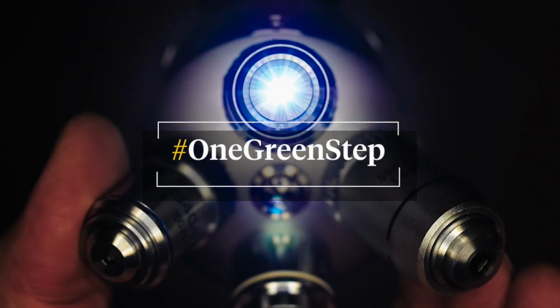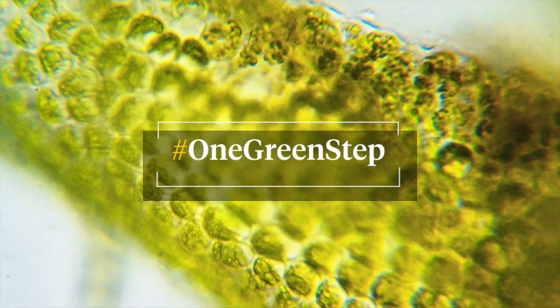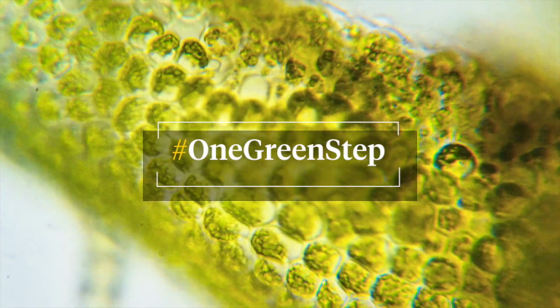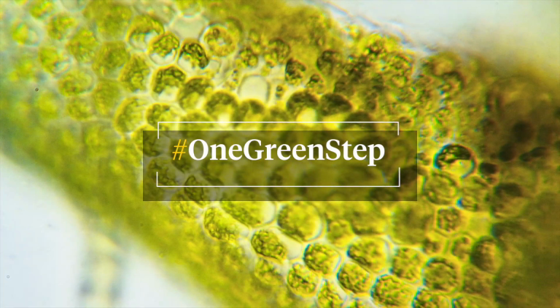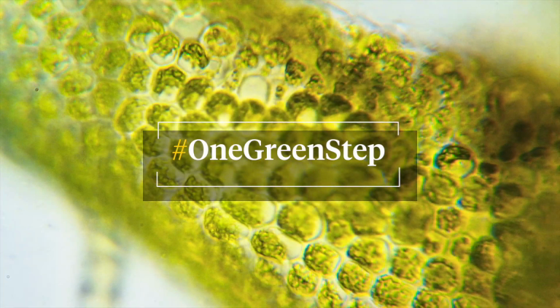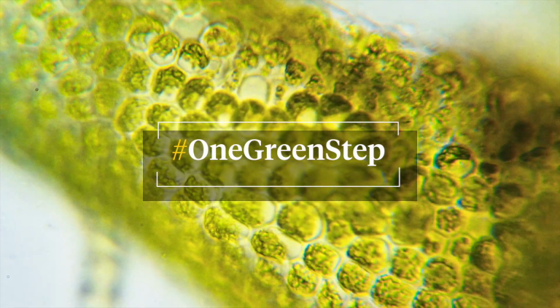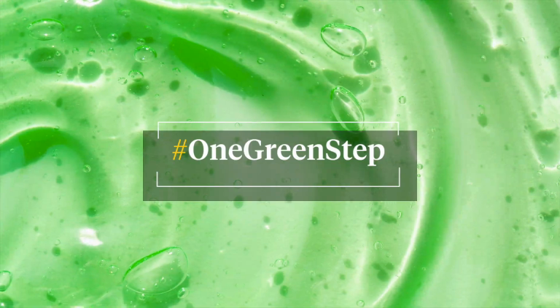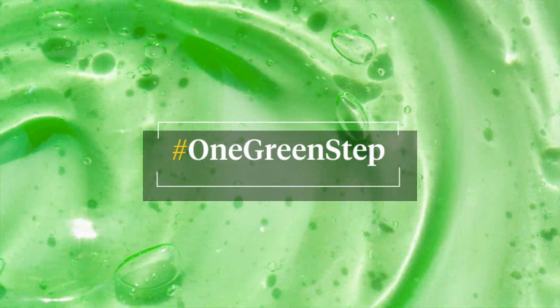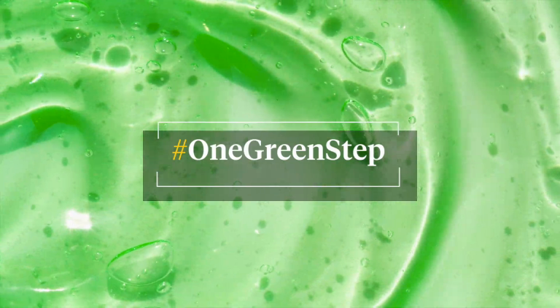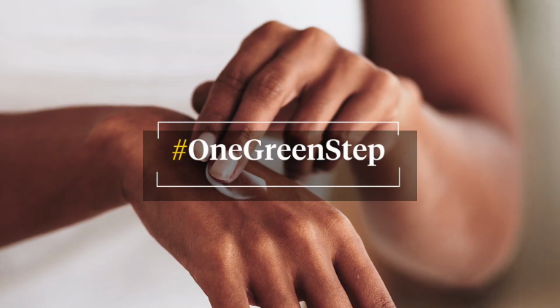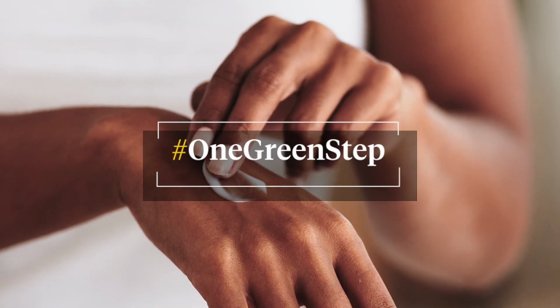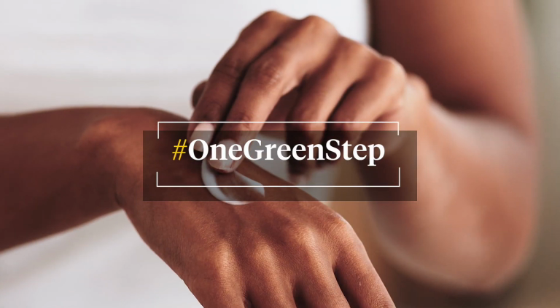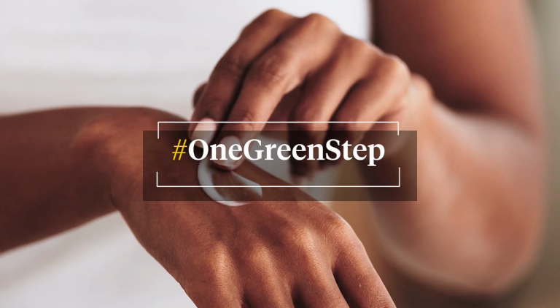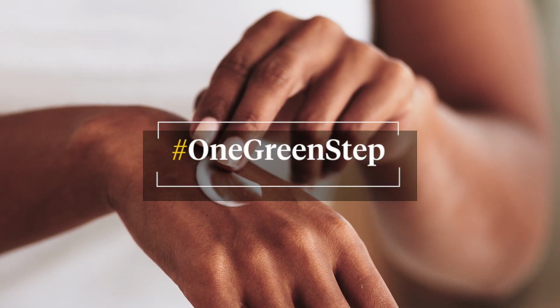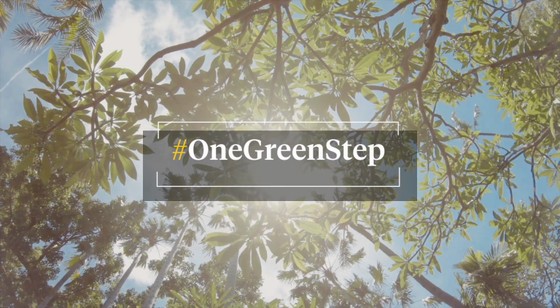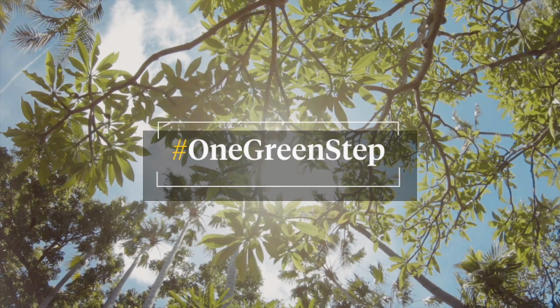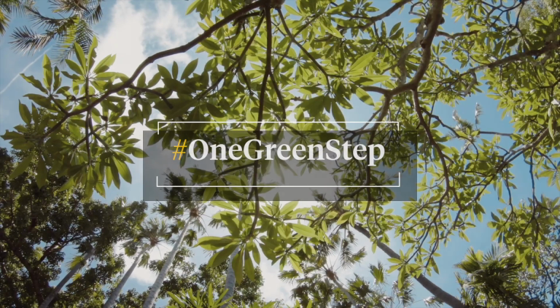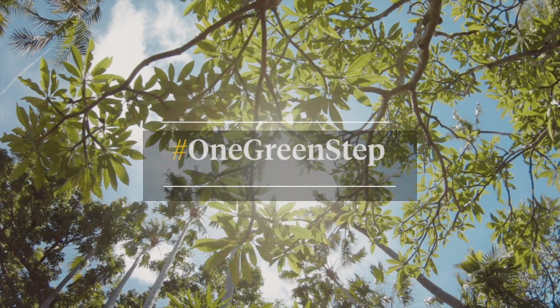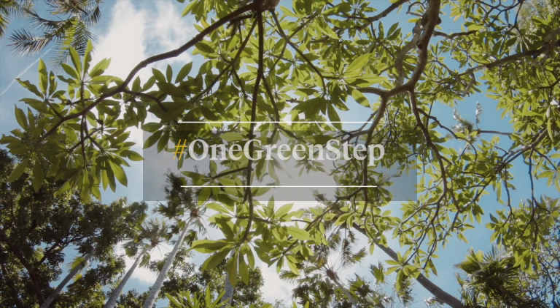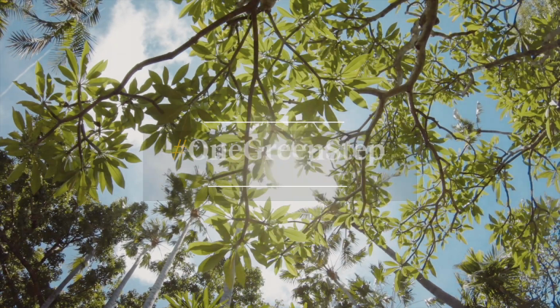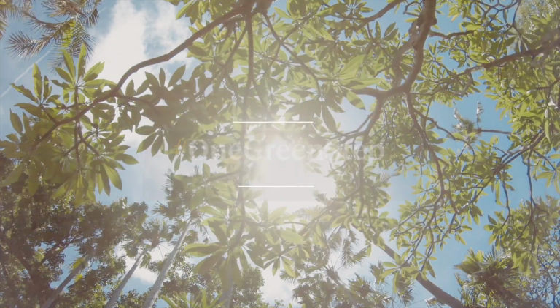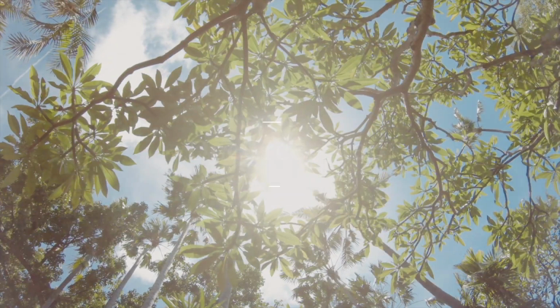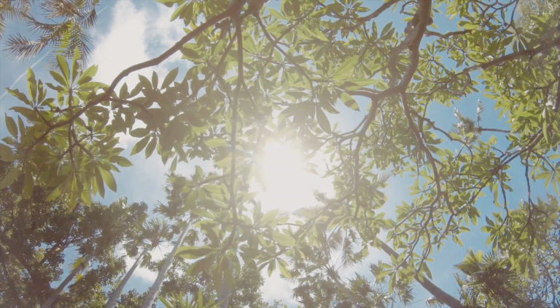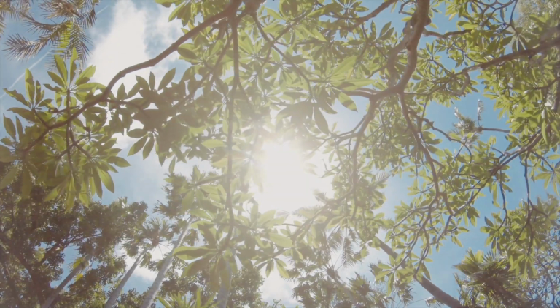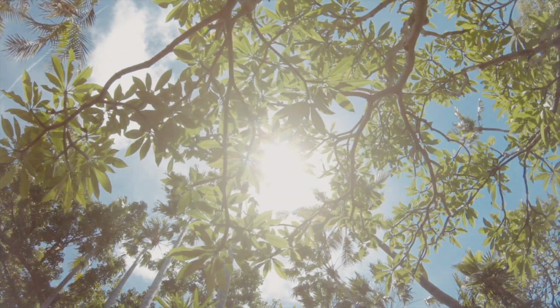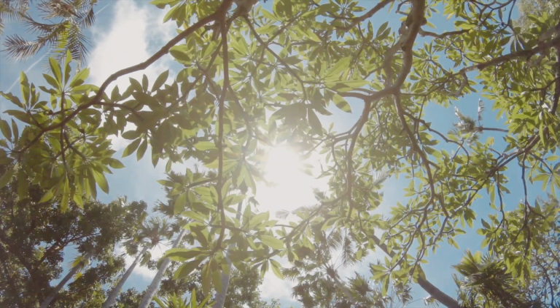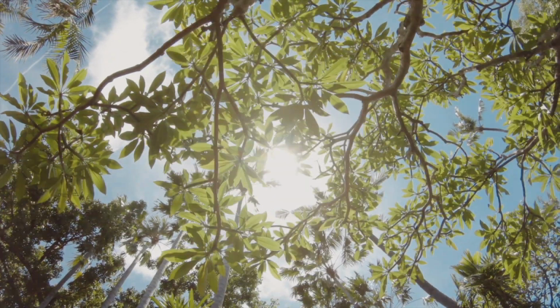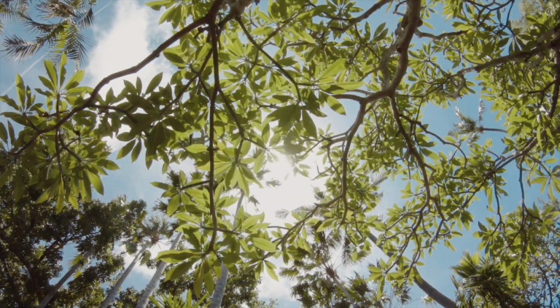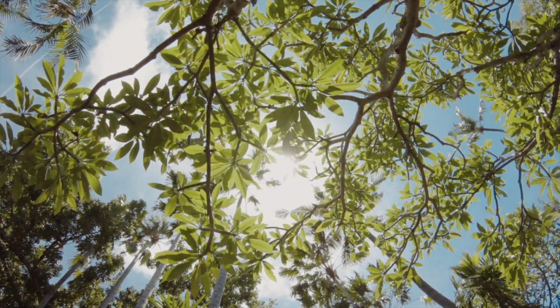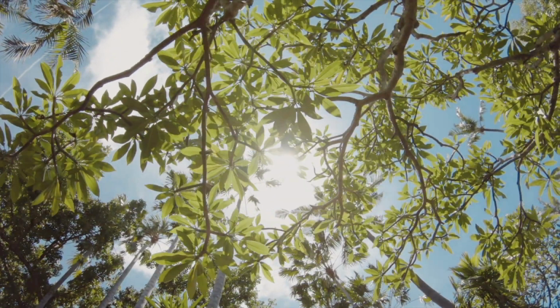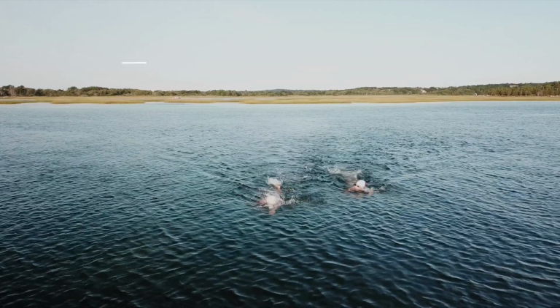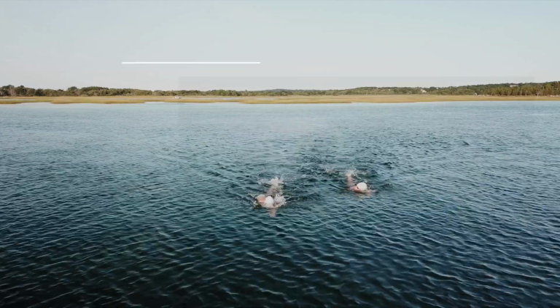We can all take one step of our own to make our world a little bit greener.